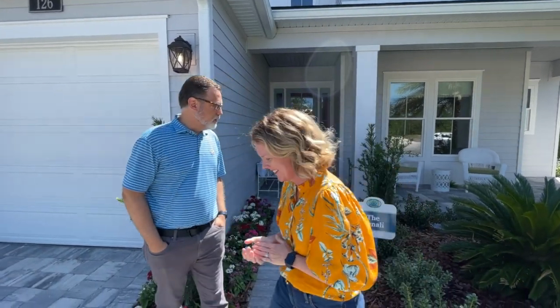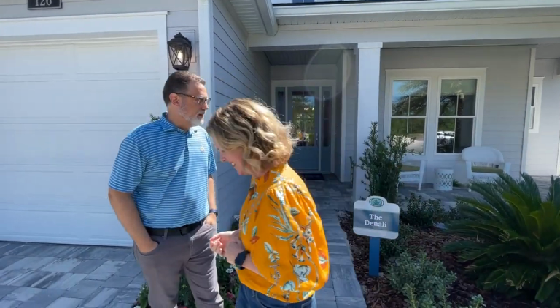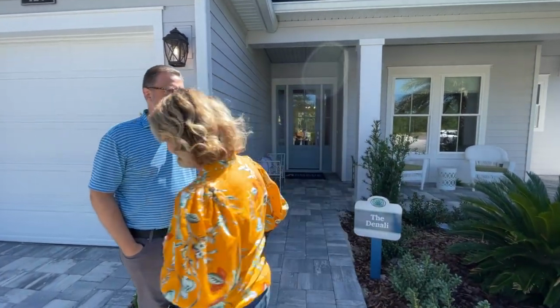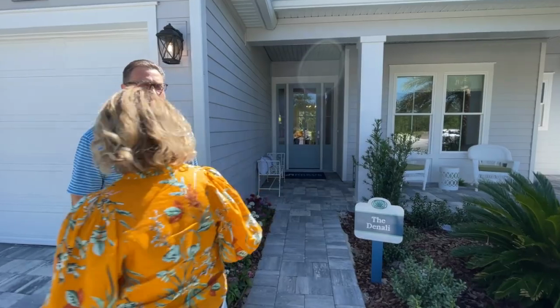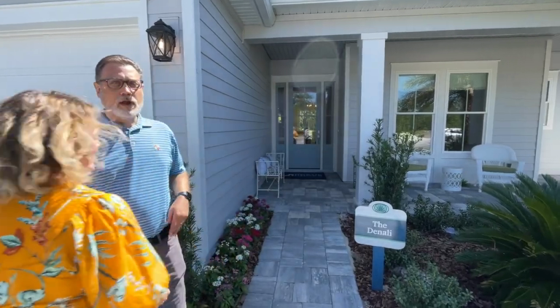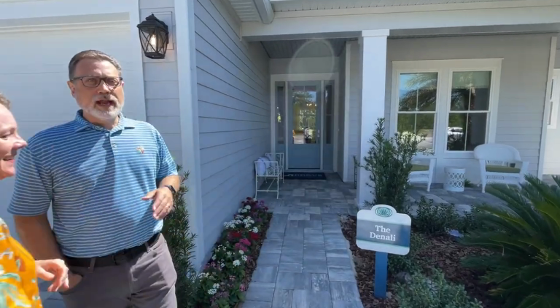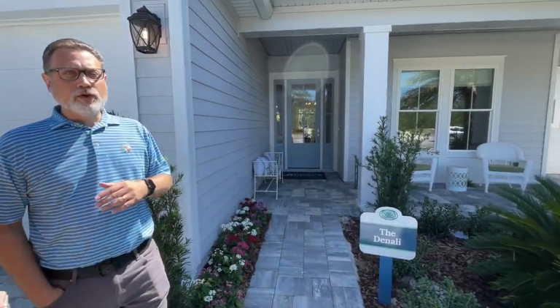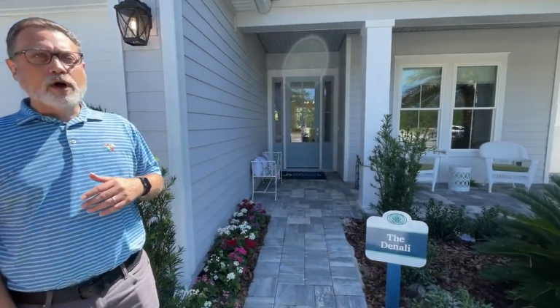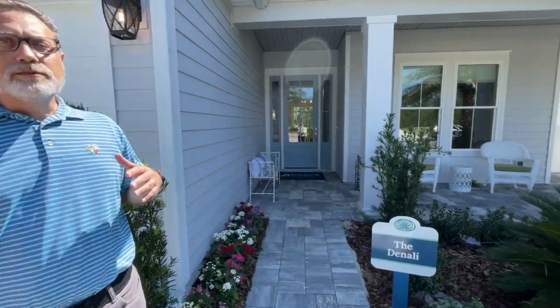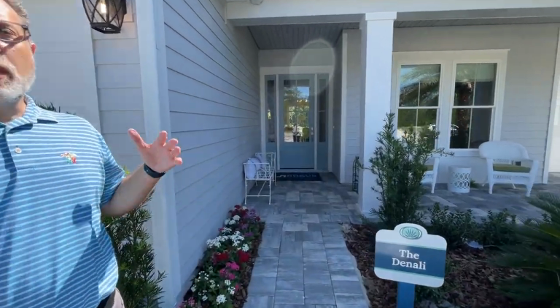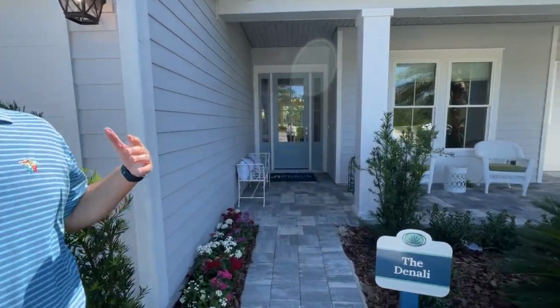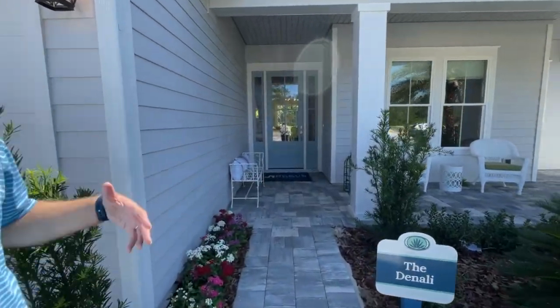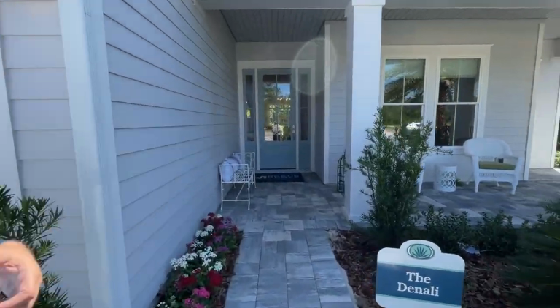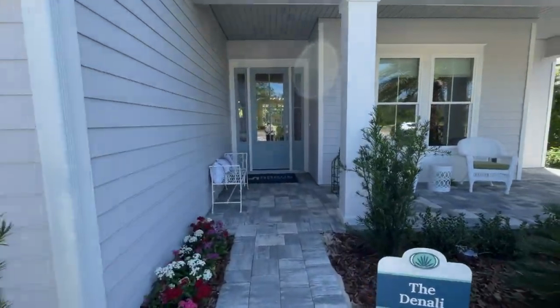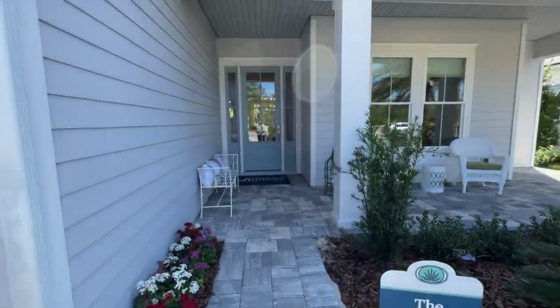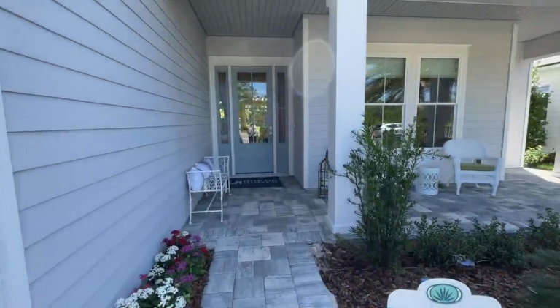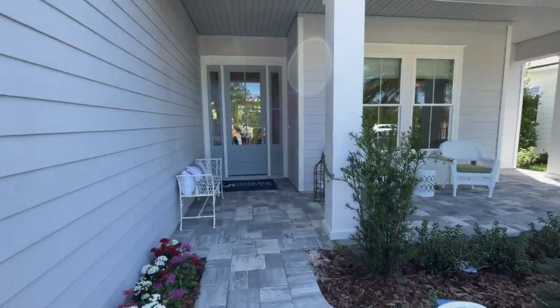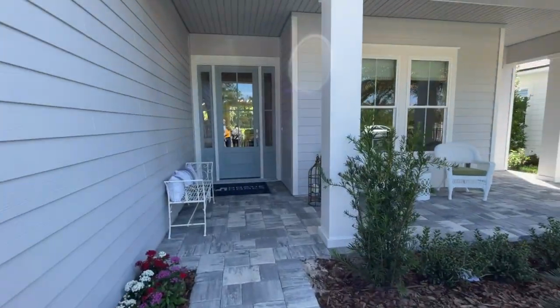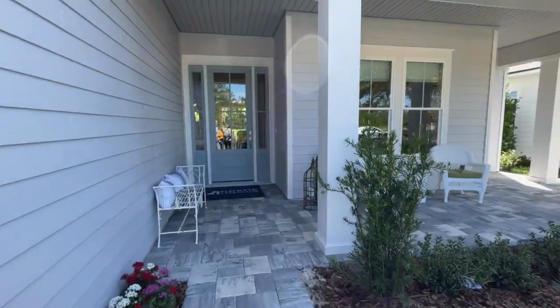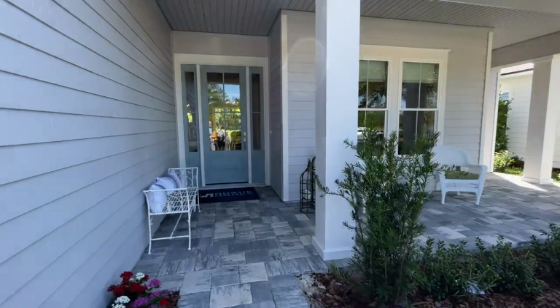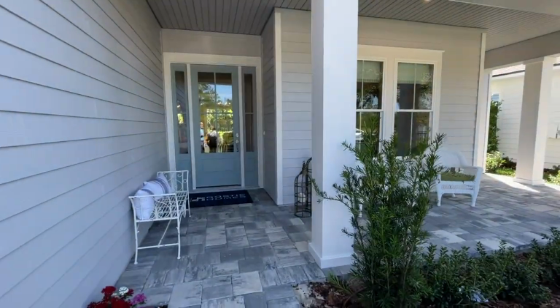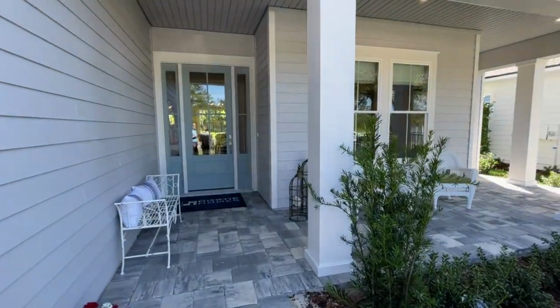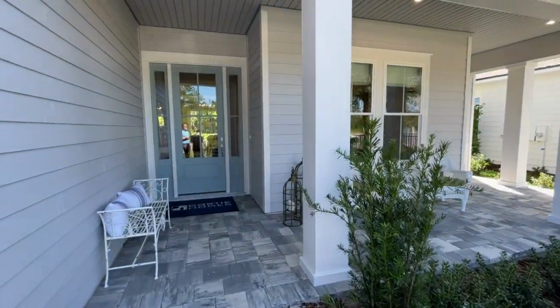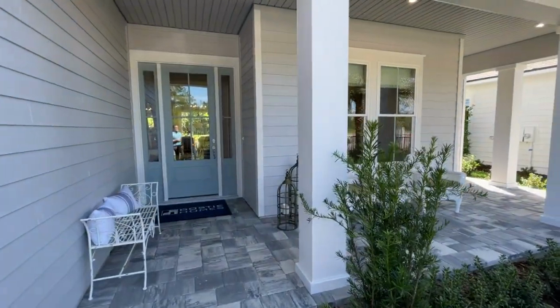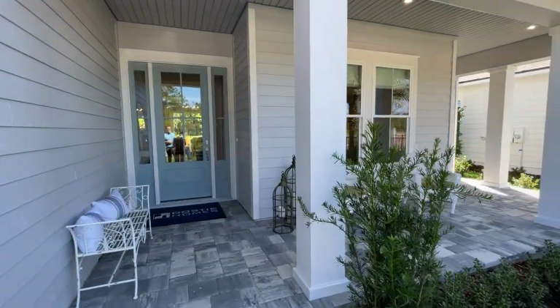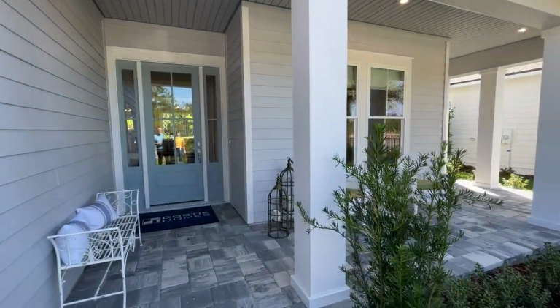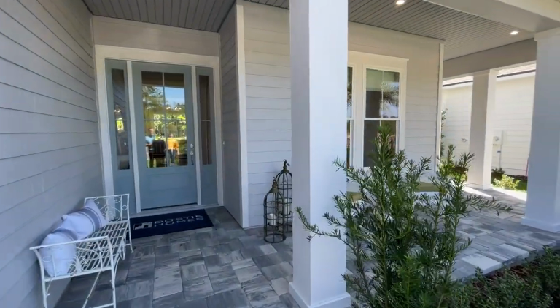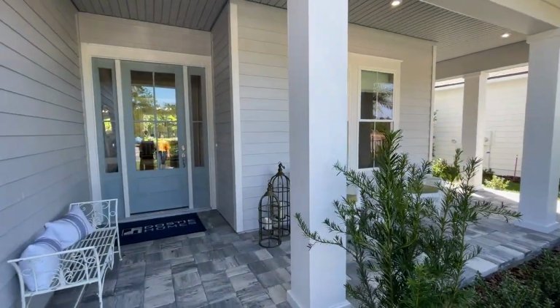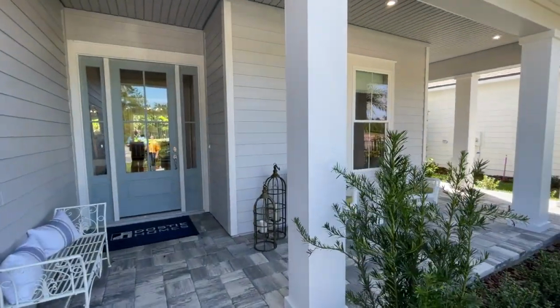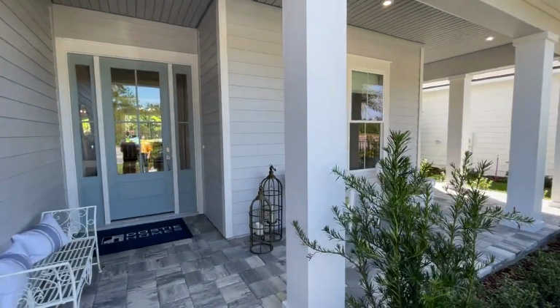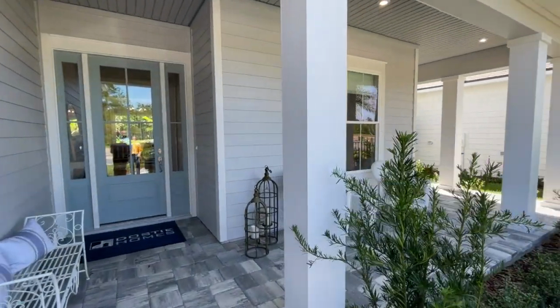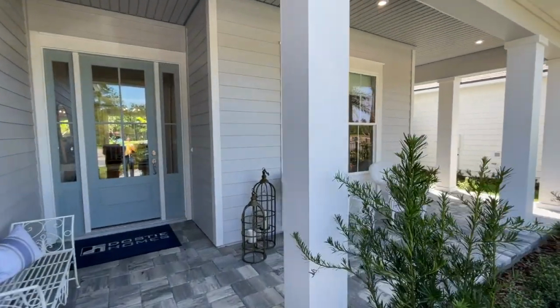Welcome to our Denali plan. This is 3,166 square feet of conditioned area.